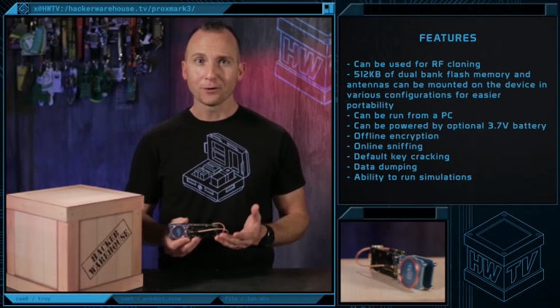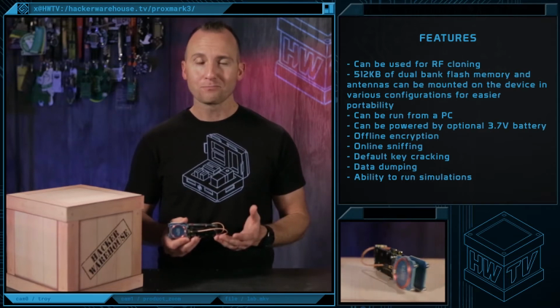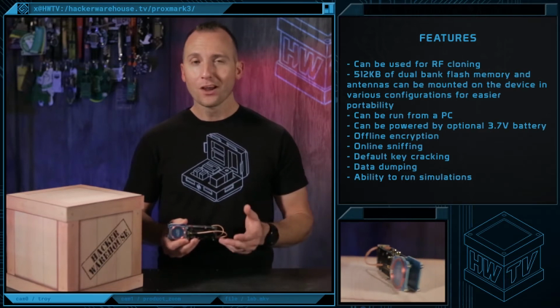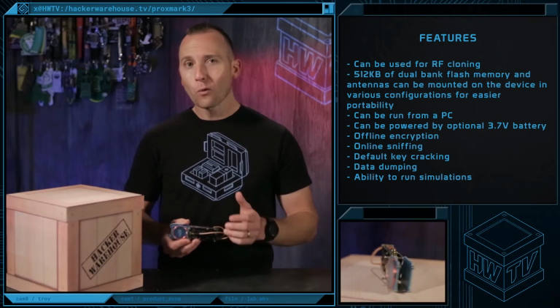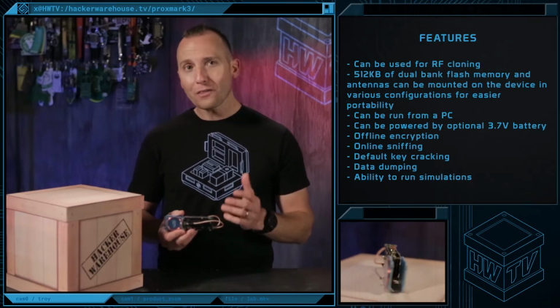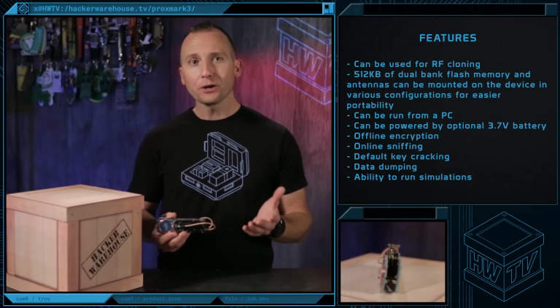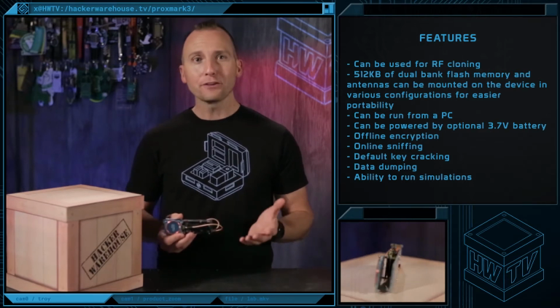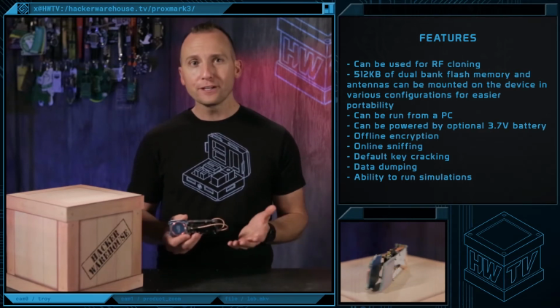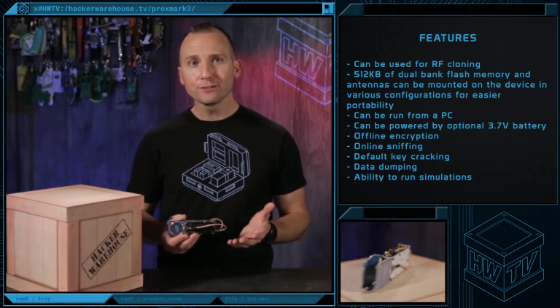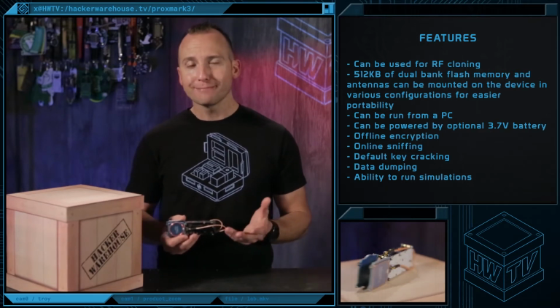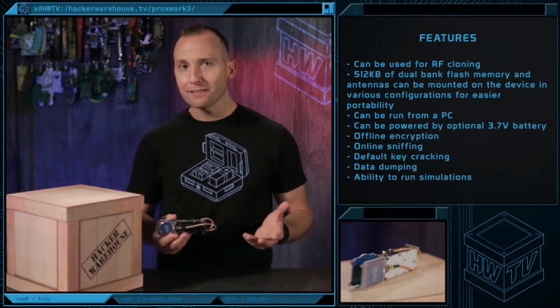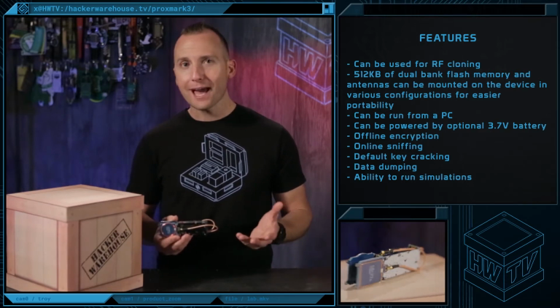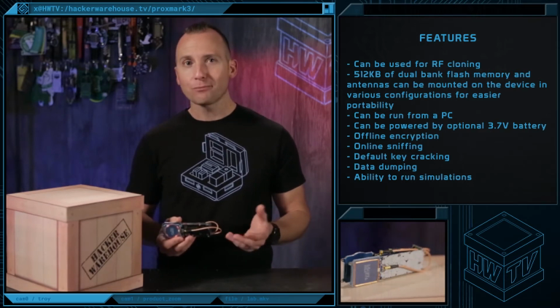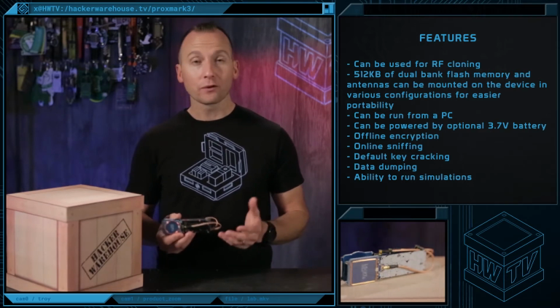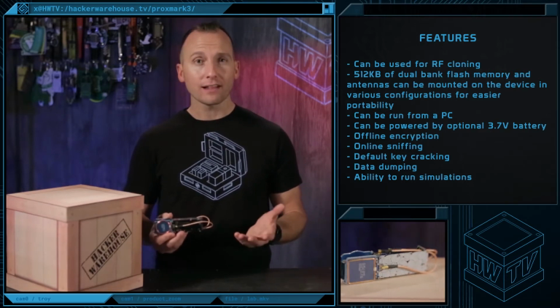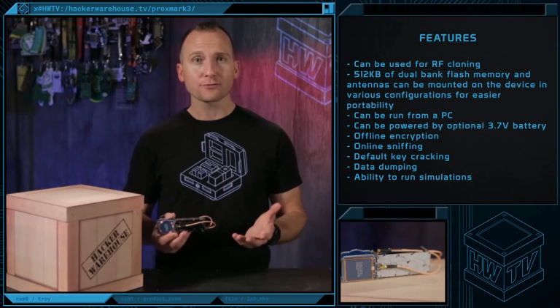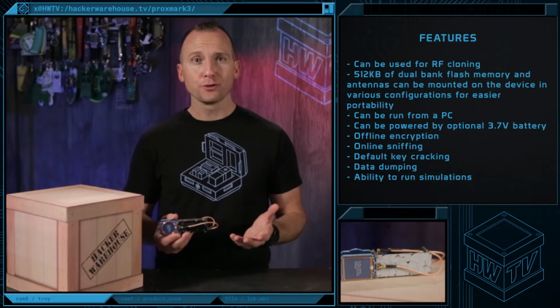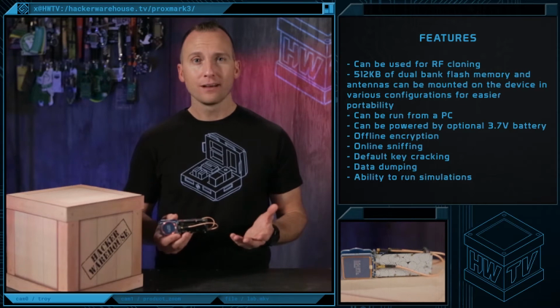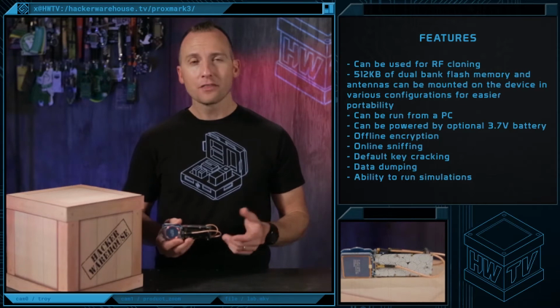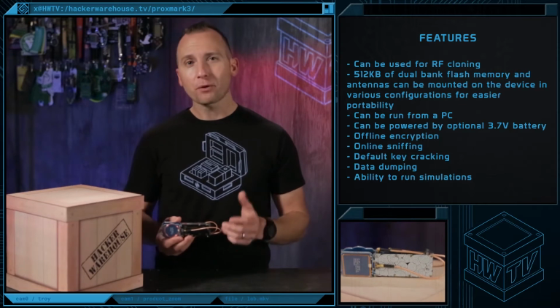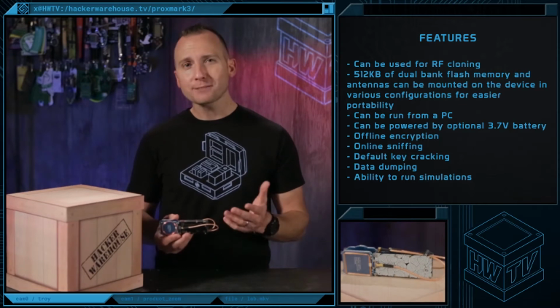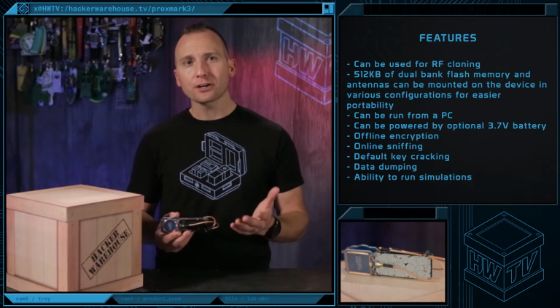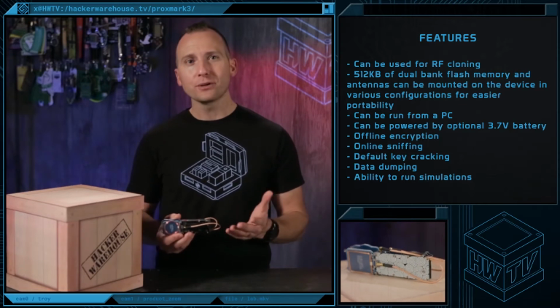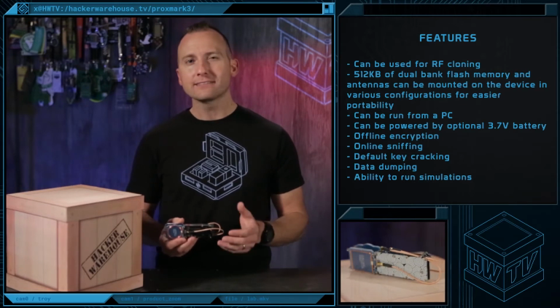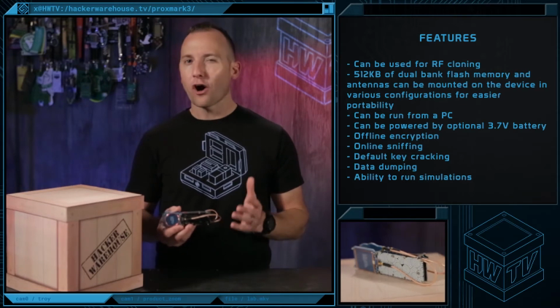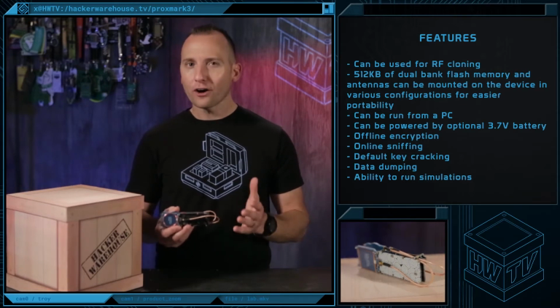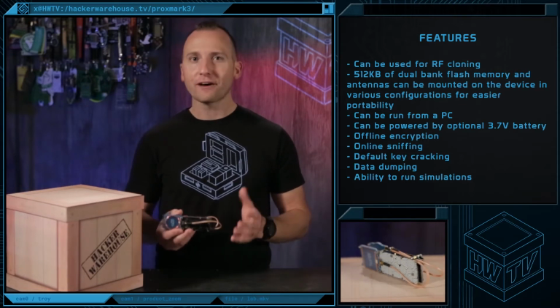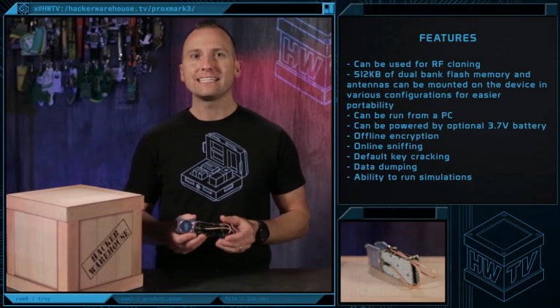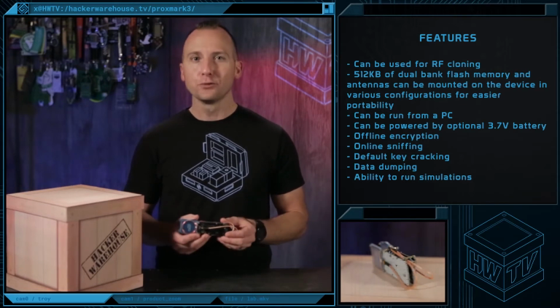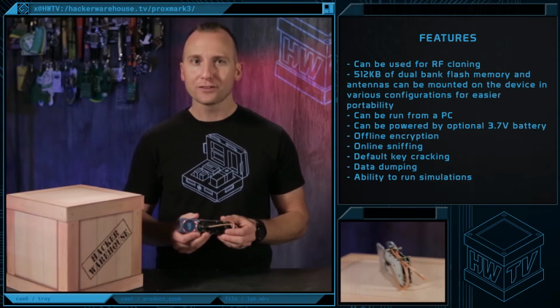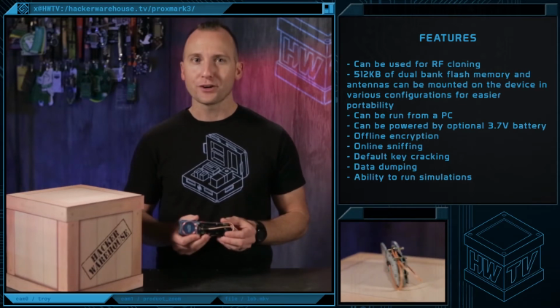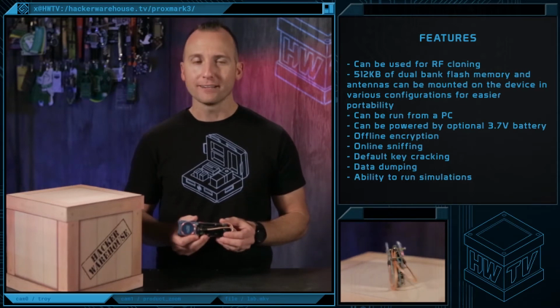So whether you're in the field, in the lab, or in the classroom, the Proxmark 3 is the RFID tool of the trade.